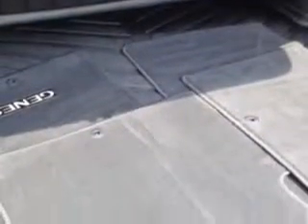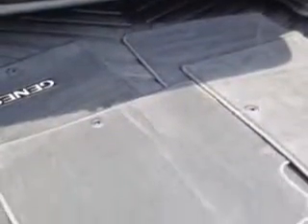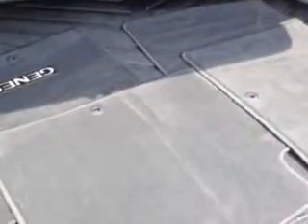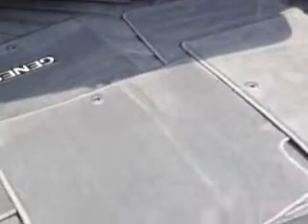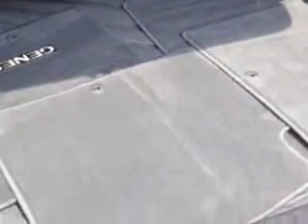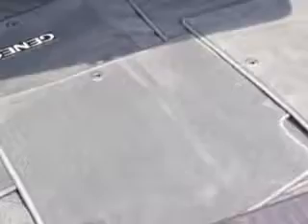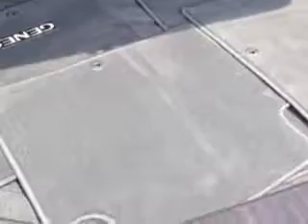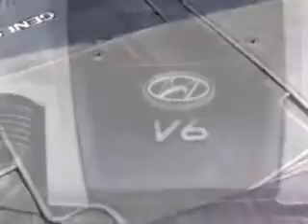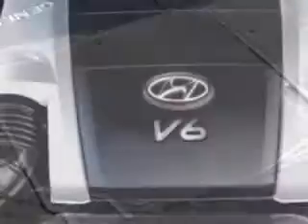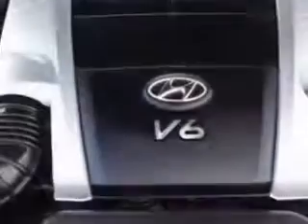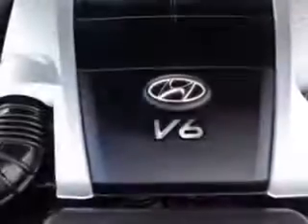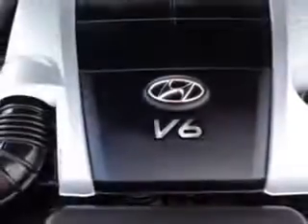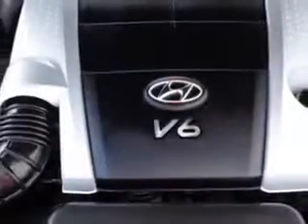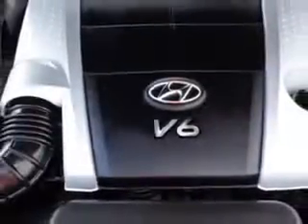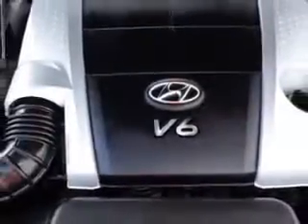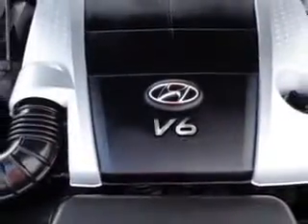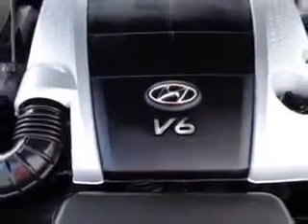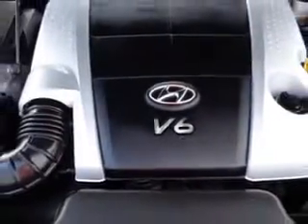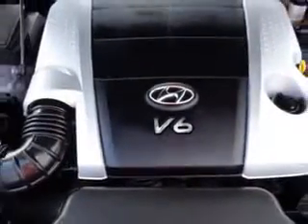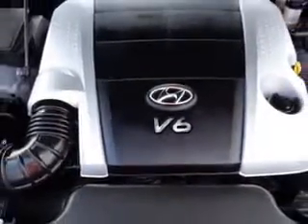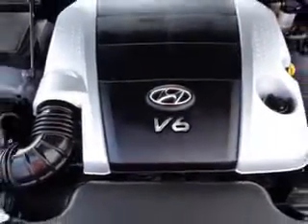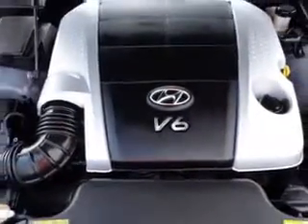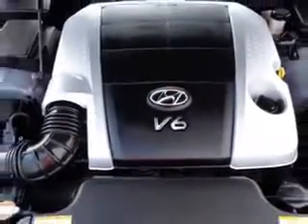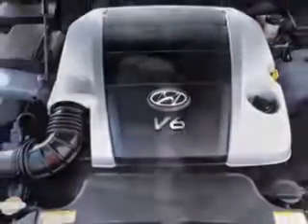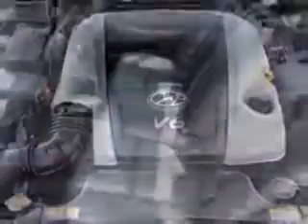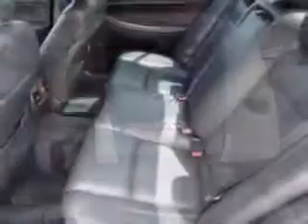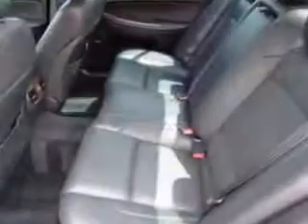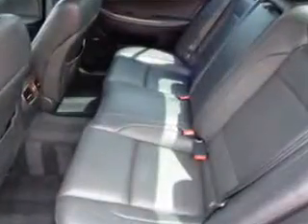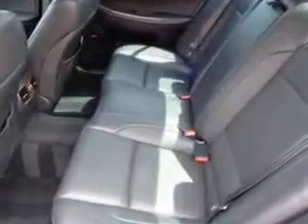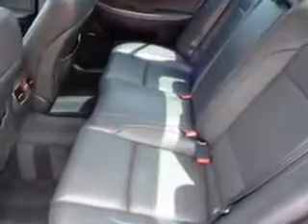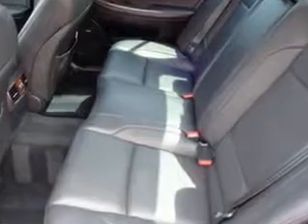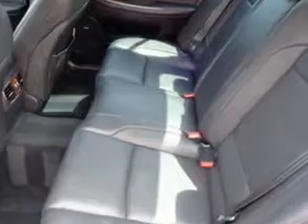Enjoy the drive and have peace of mind in this 2011 Hyundai Genesis. See us at Grayson Hyundai today.